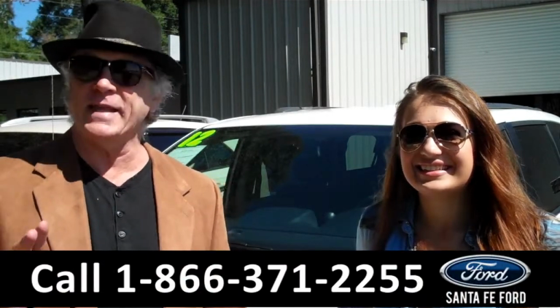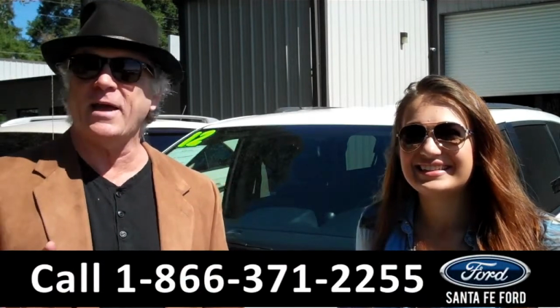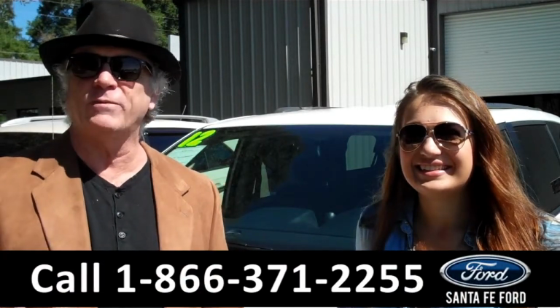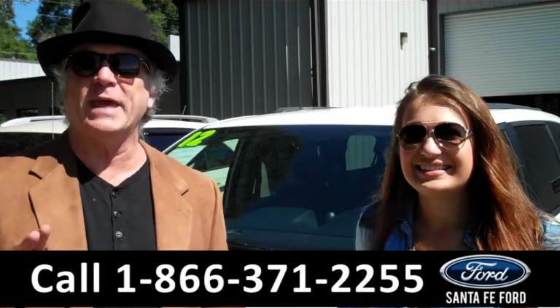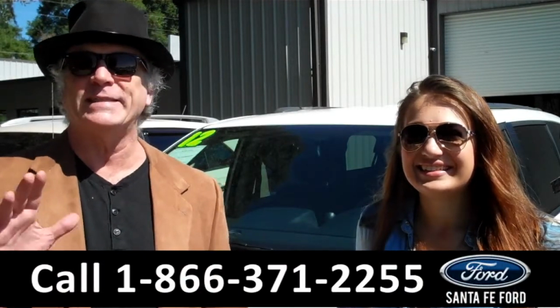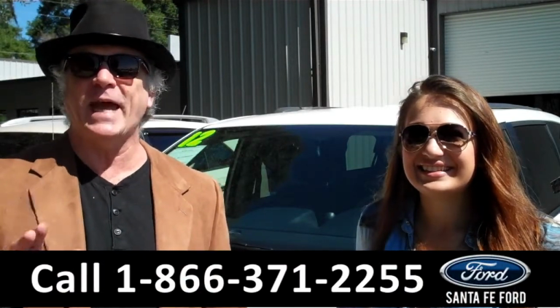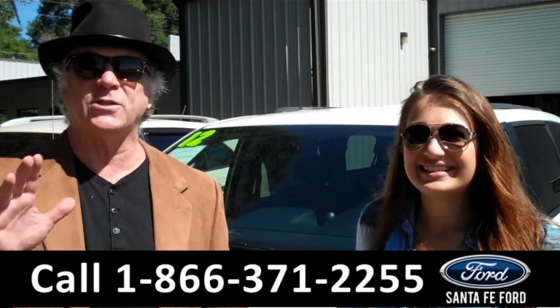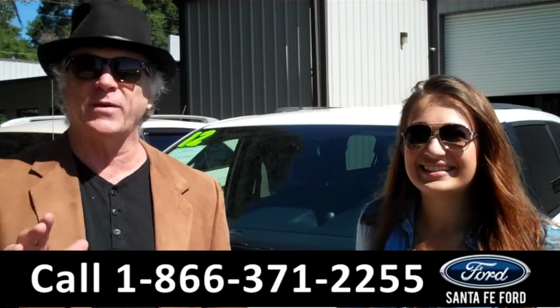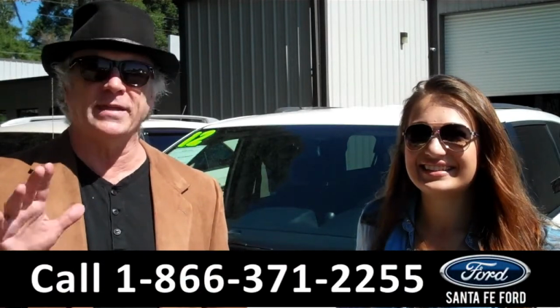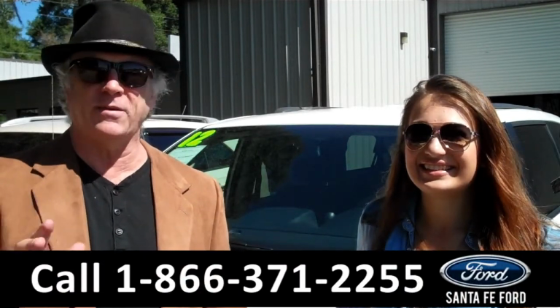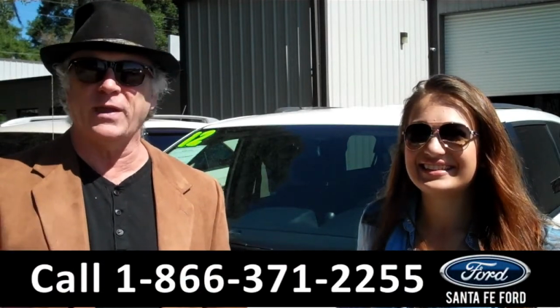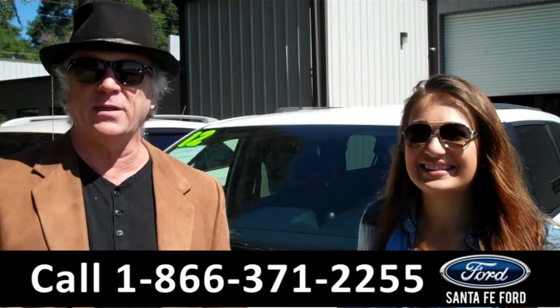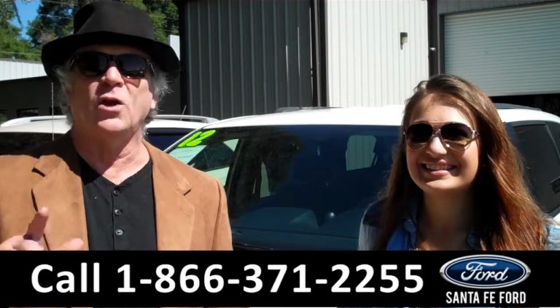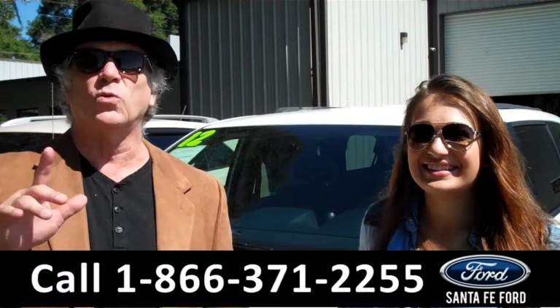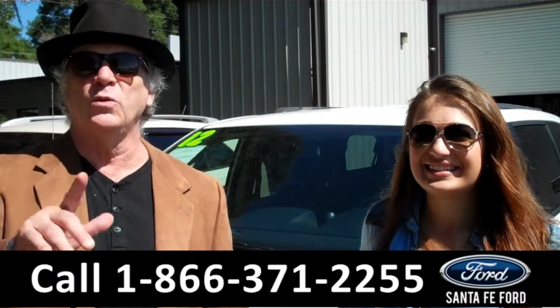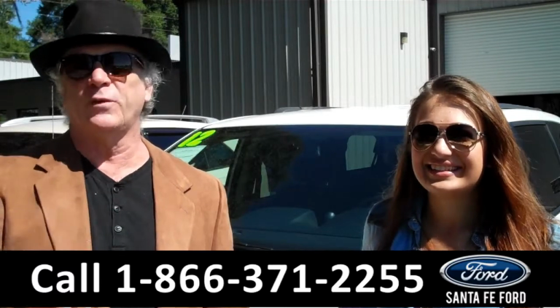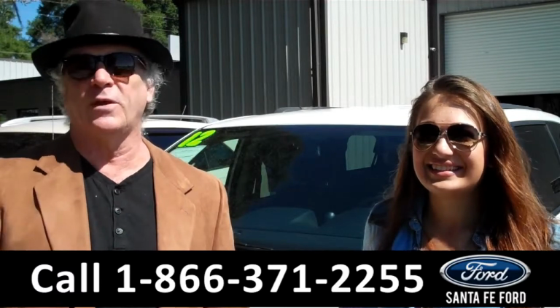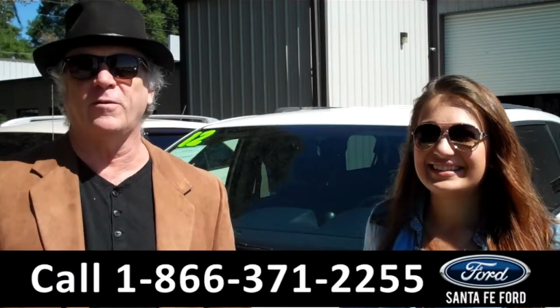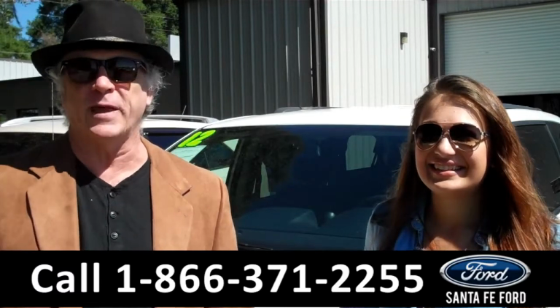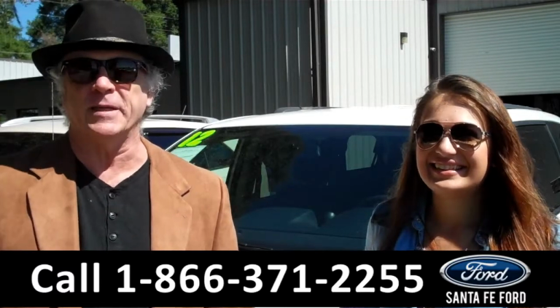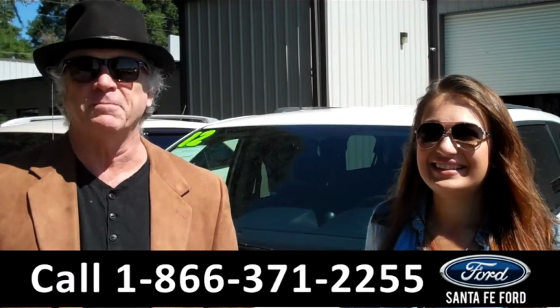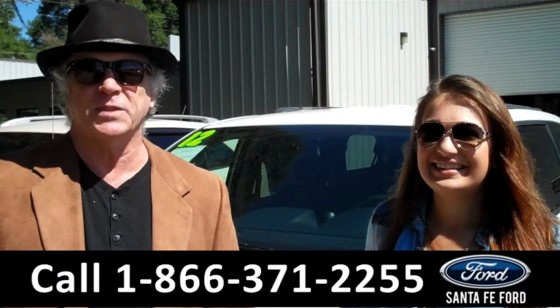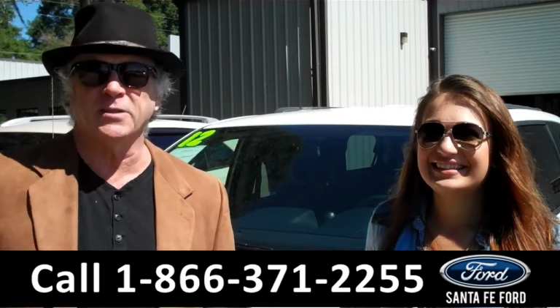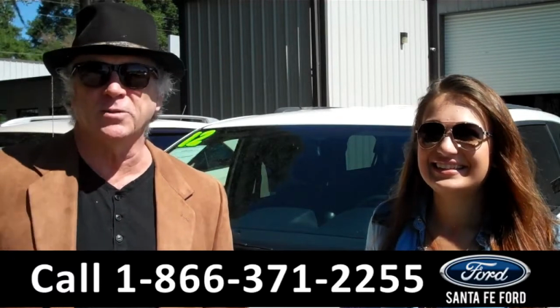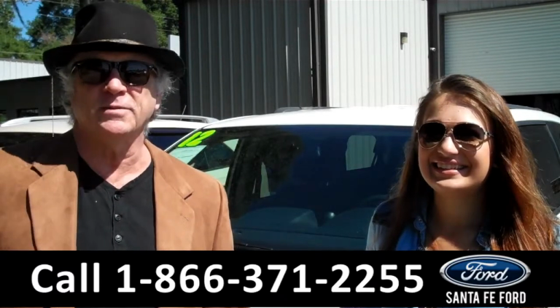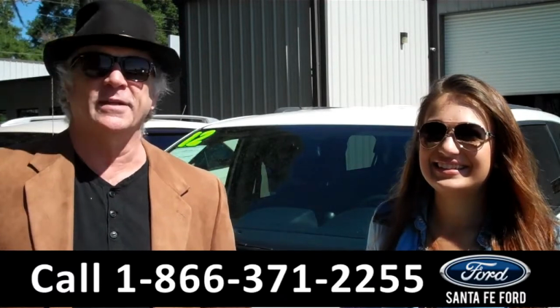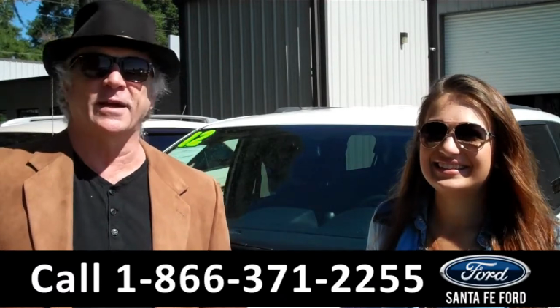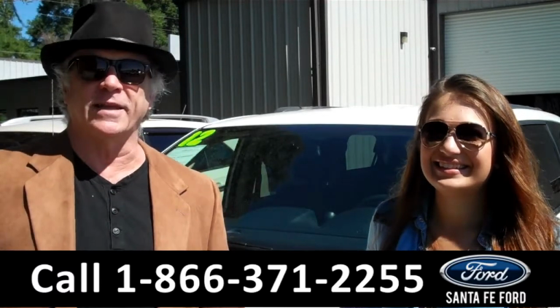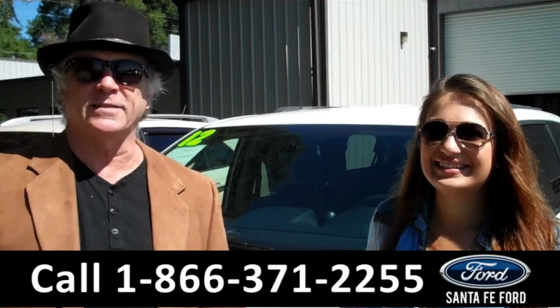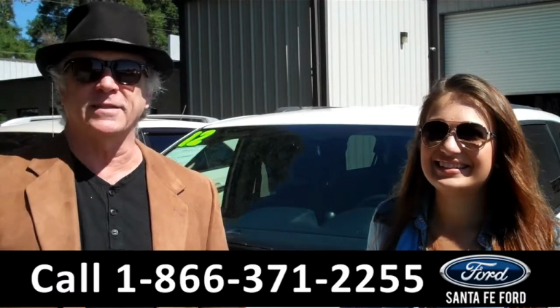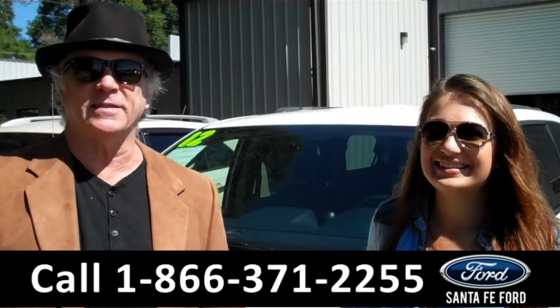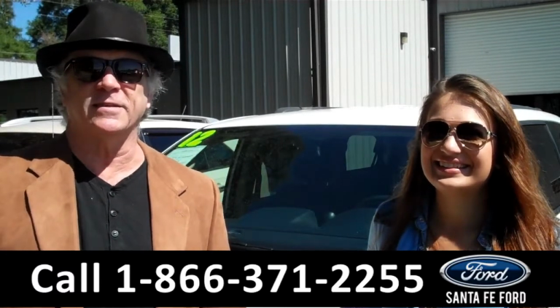Right now we've got a Dodge Grand Caravan — room for the whole family. Stay tuned, Carly has the details.